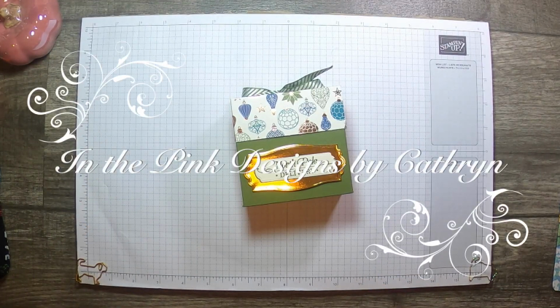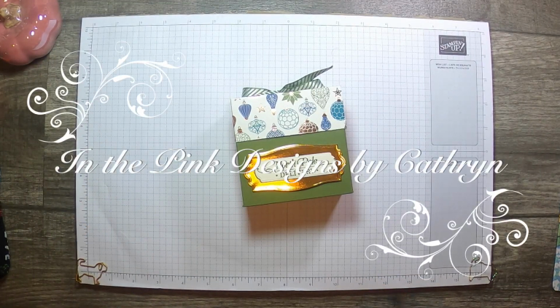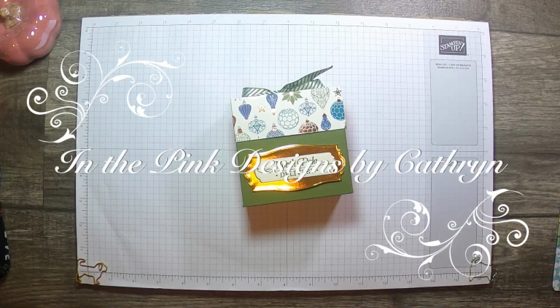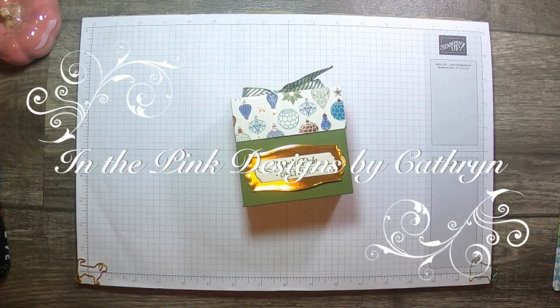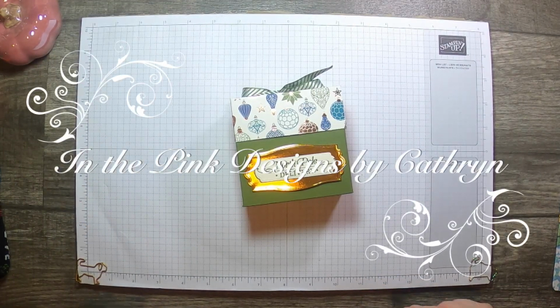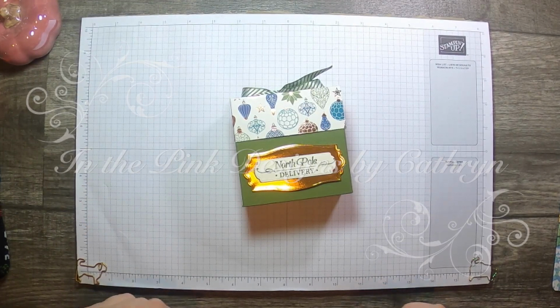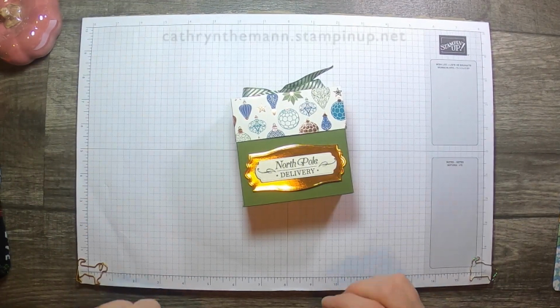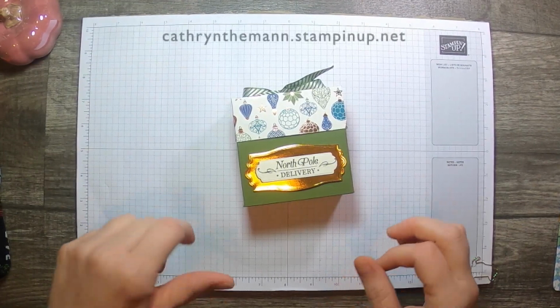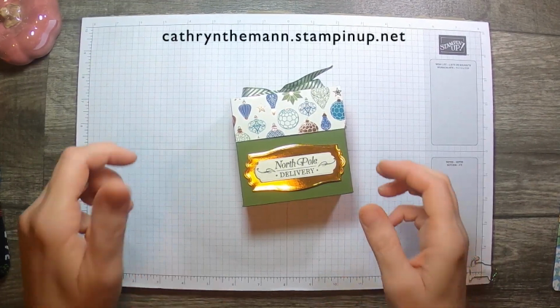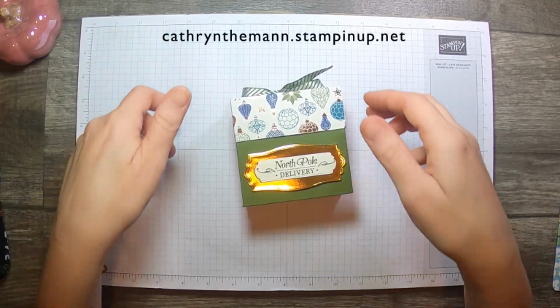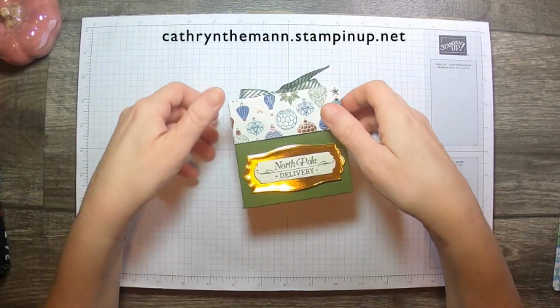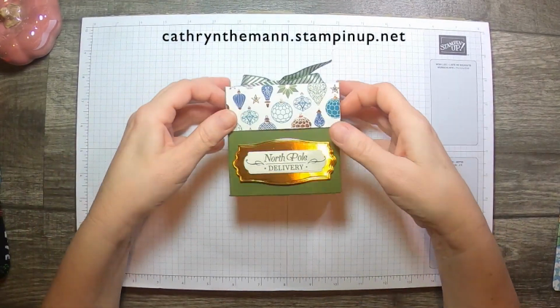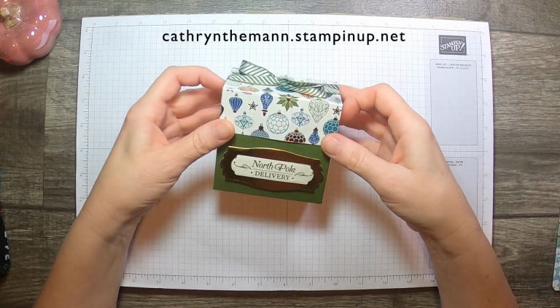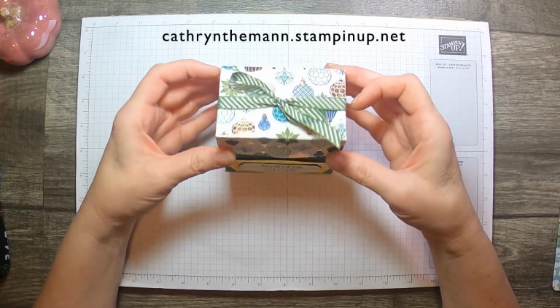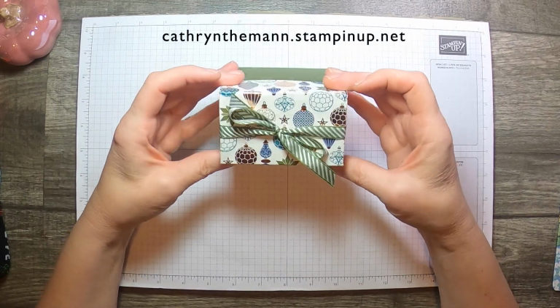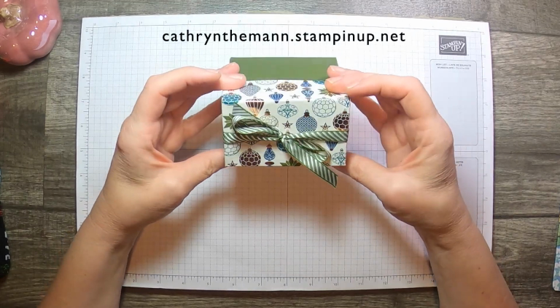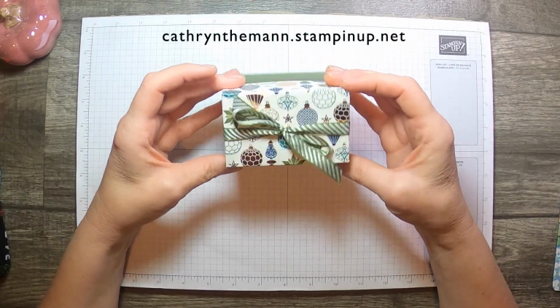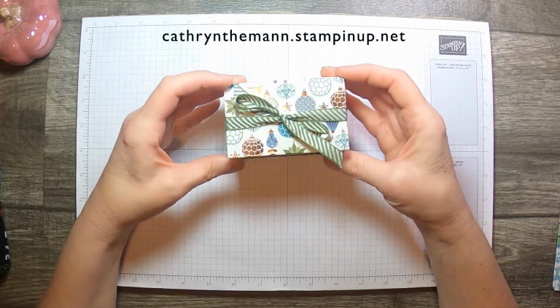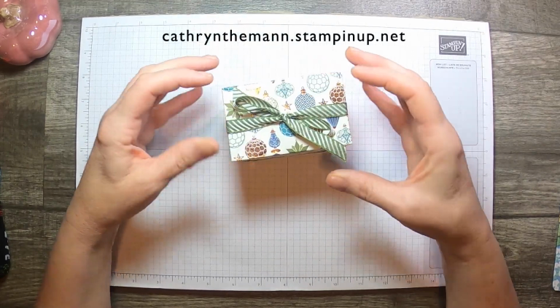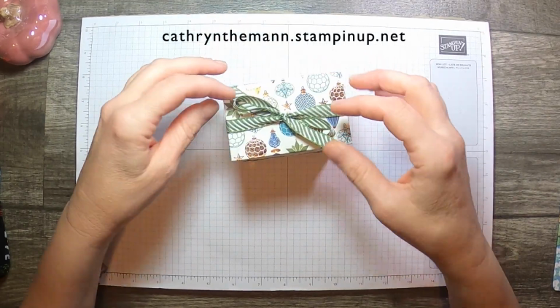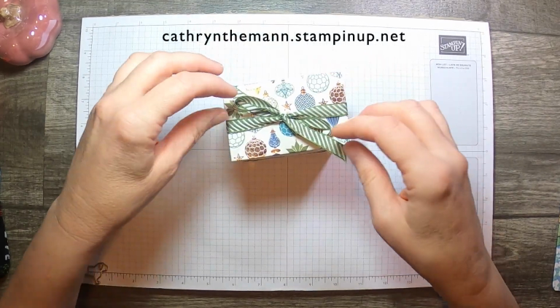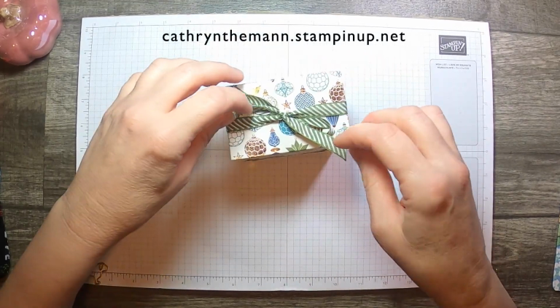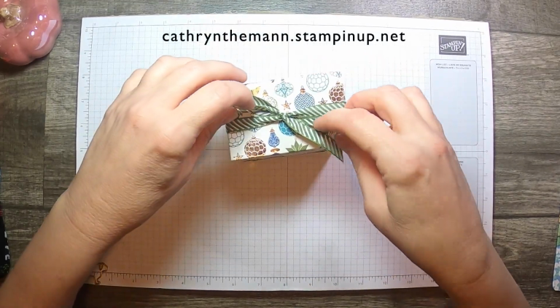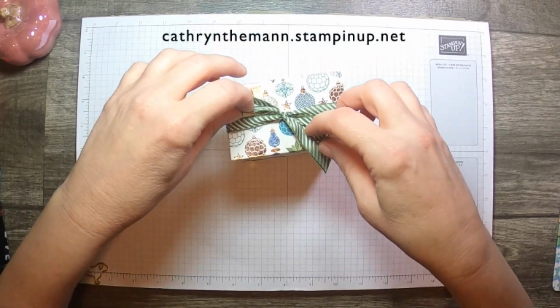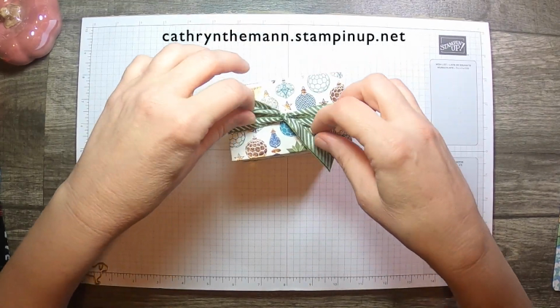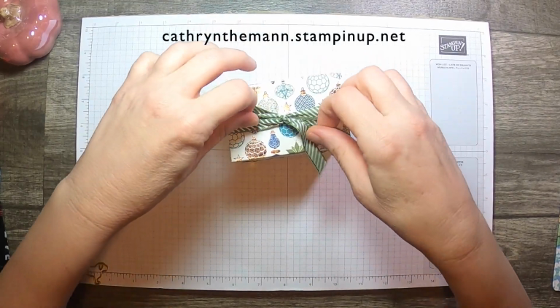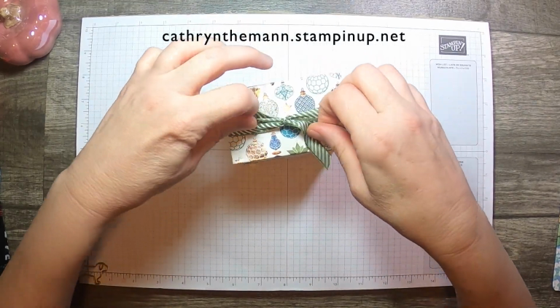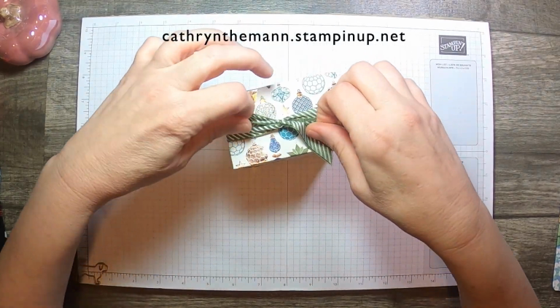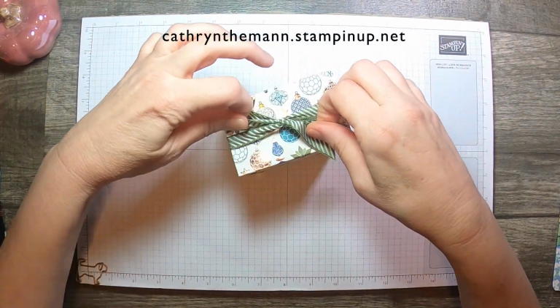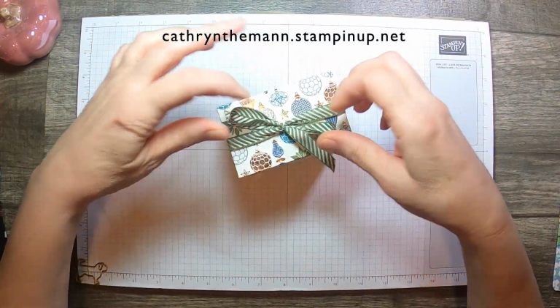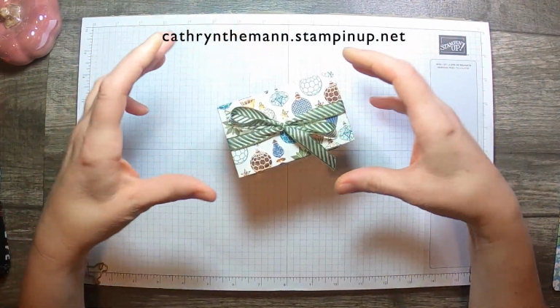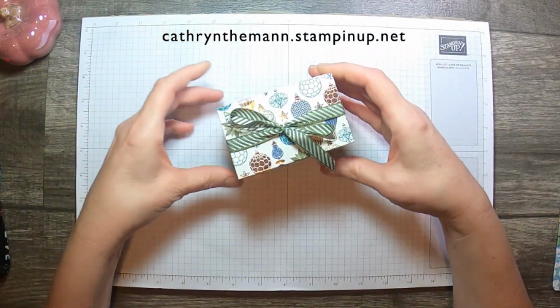Hi, it's Katherine from In This Pink Designs. How are you today? I hope everyone is good.